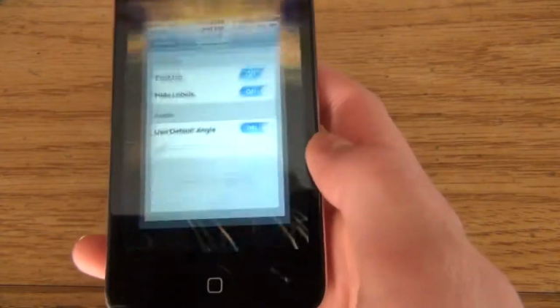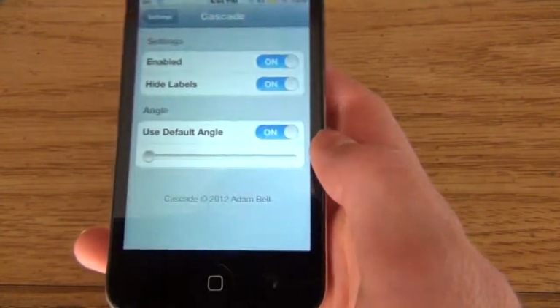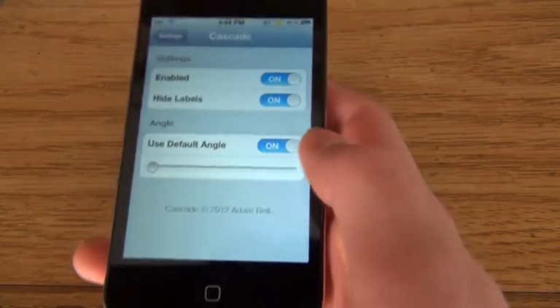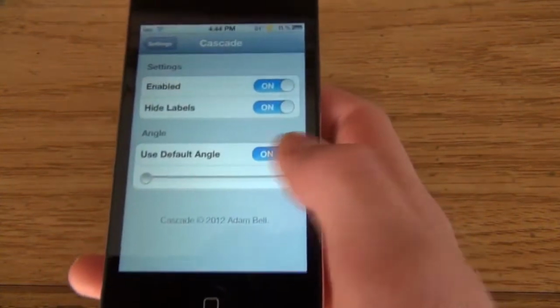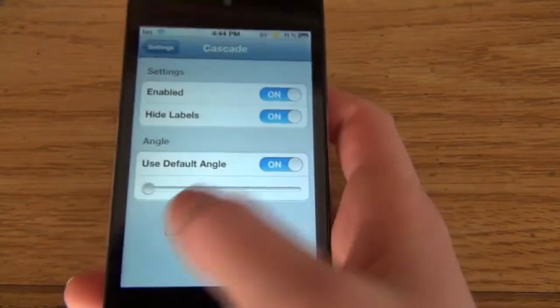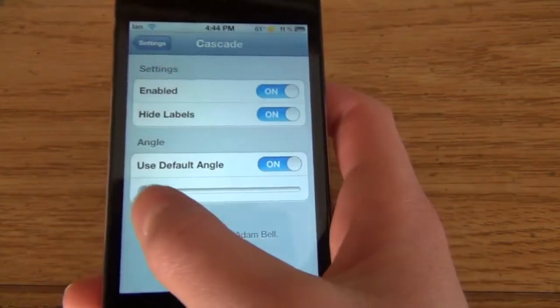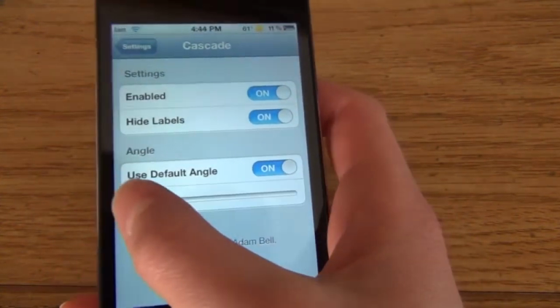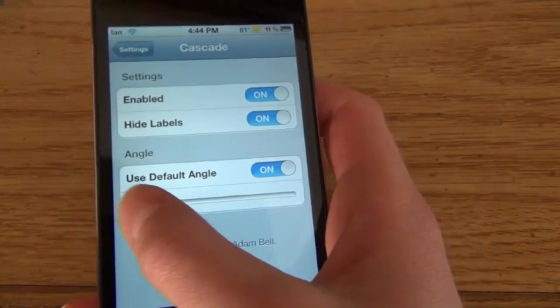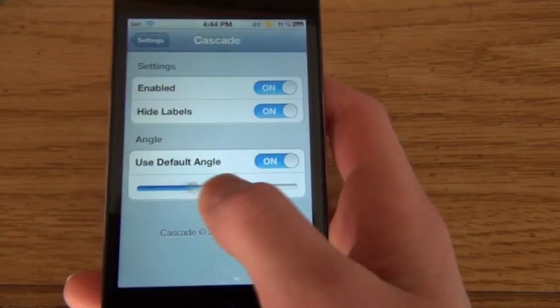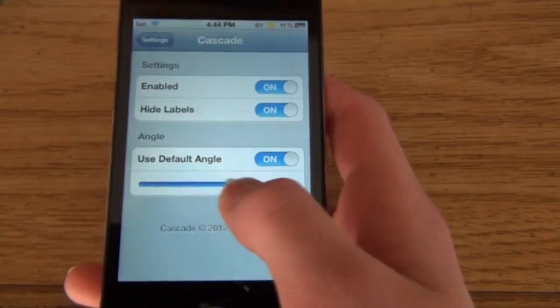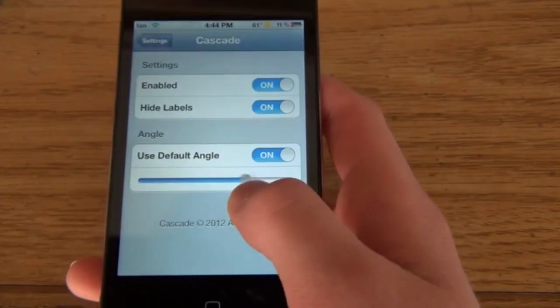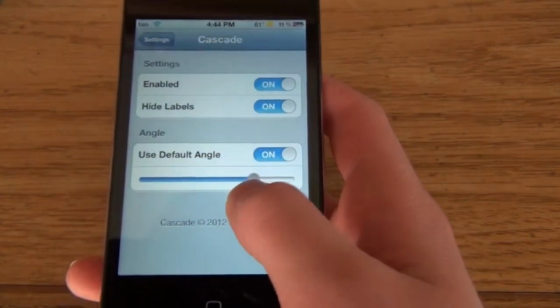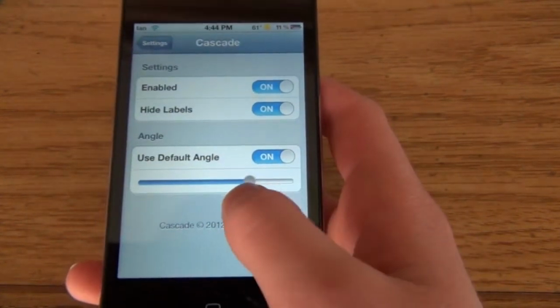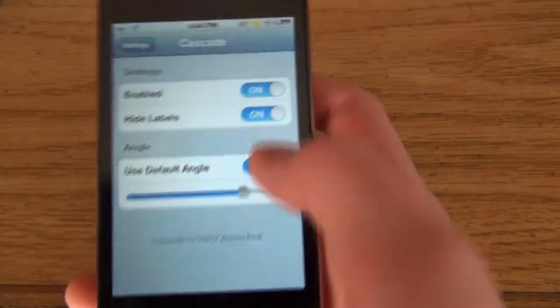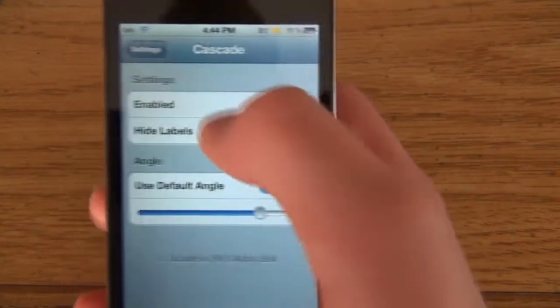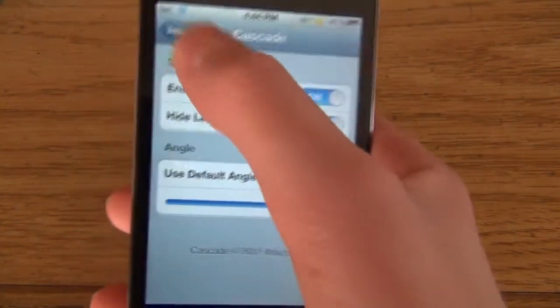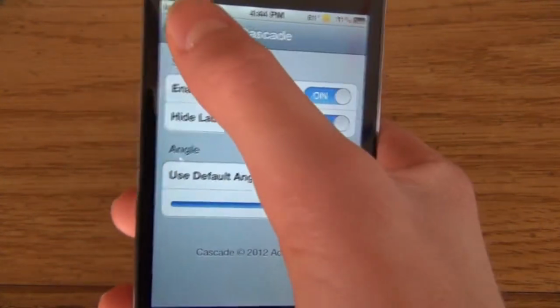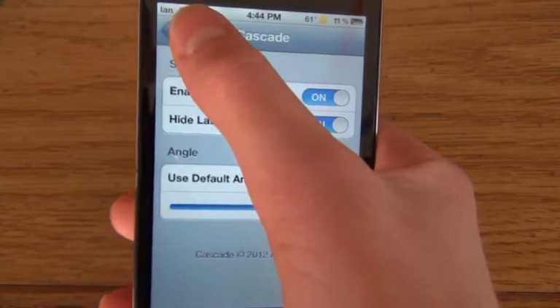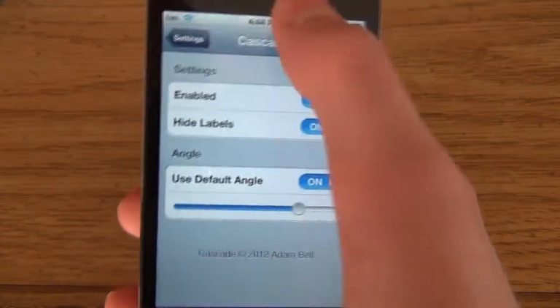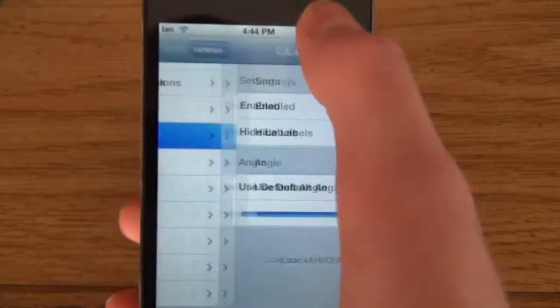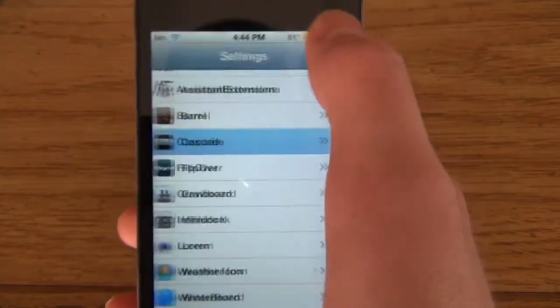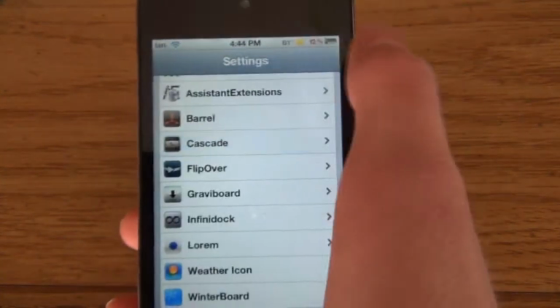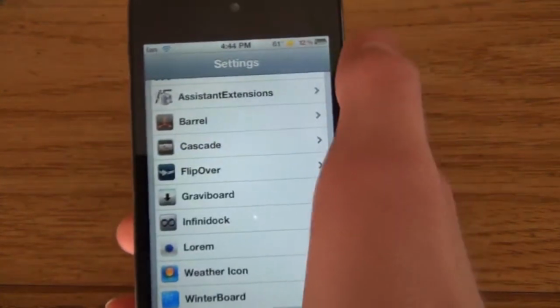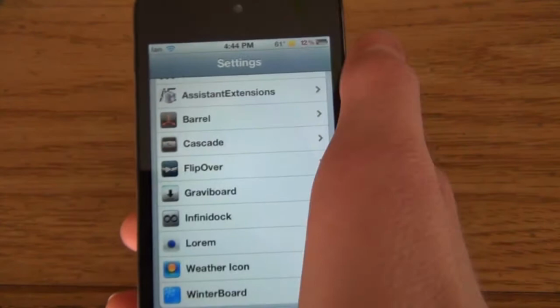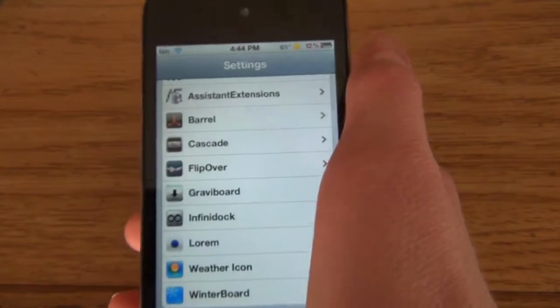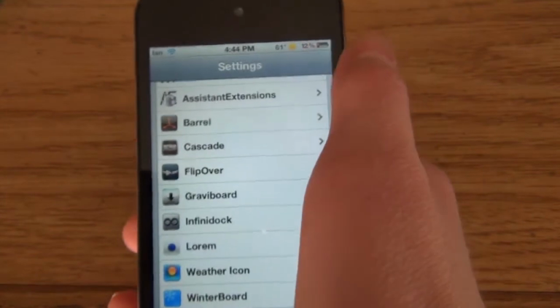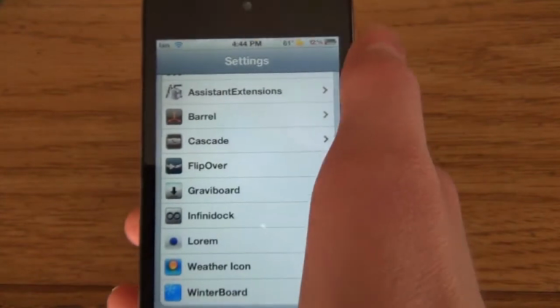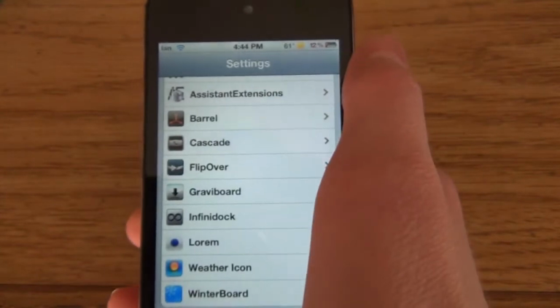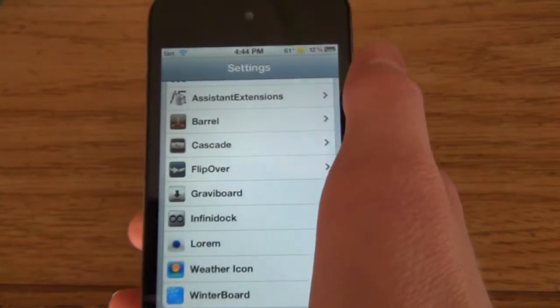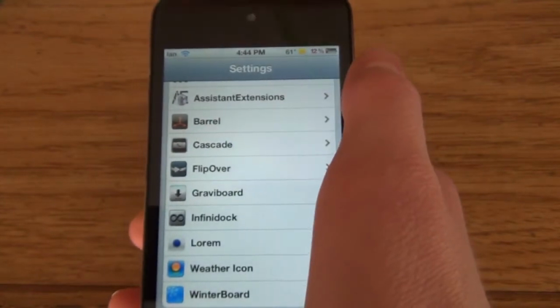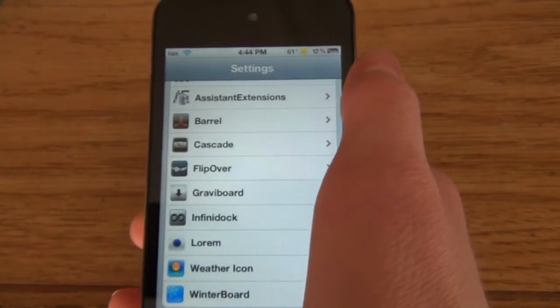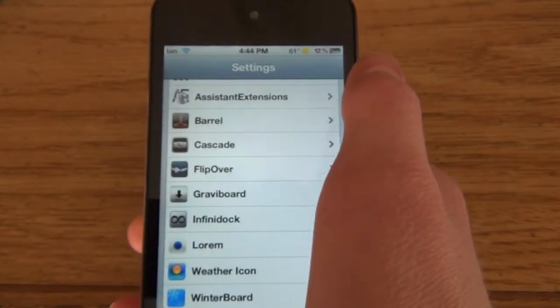For some reason it is not changing, but it will go back to default. I'm not sure why it's not changing, but we'll move on to the next one.